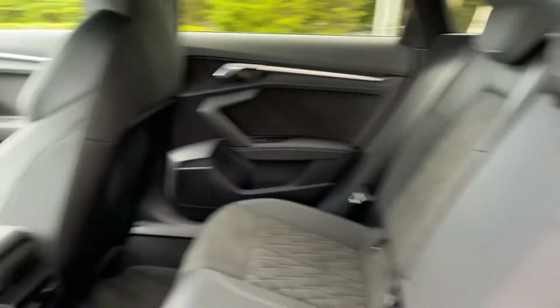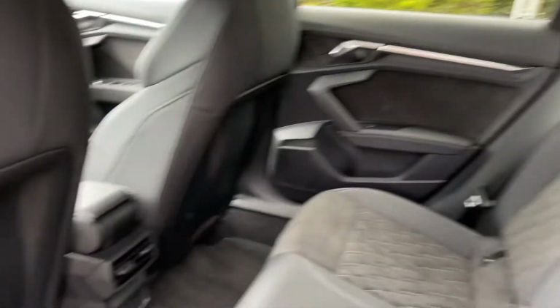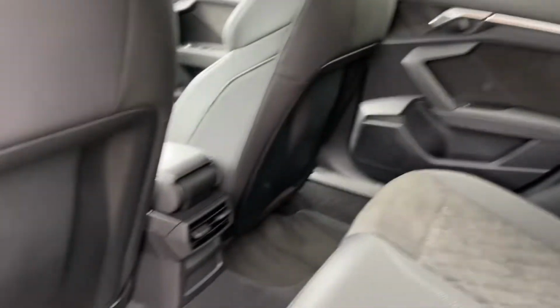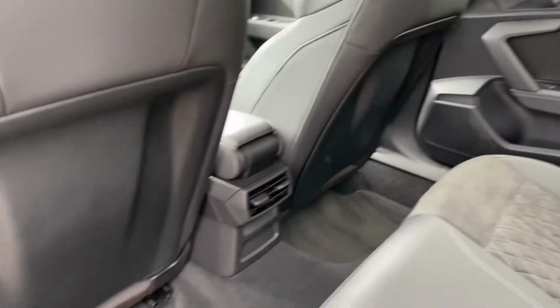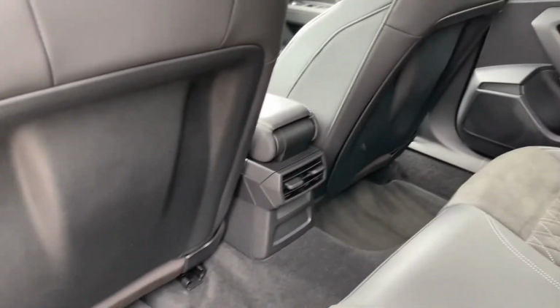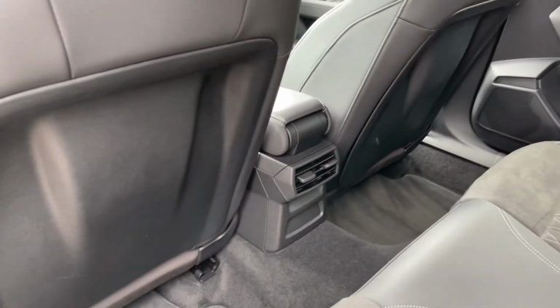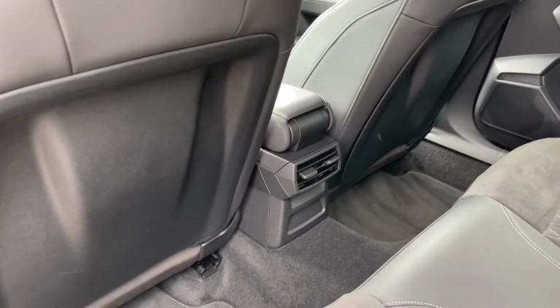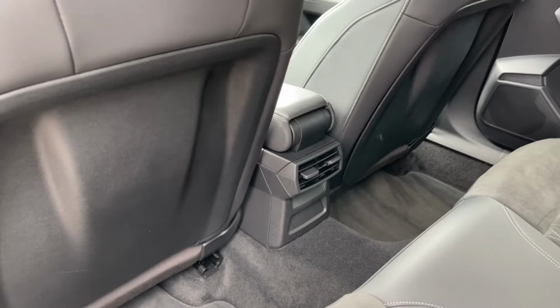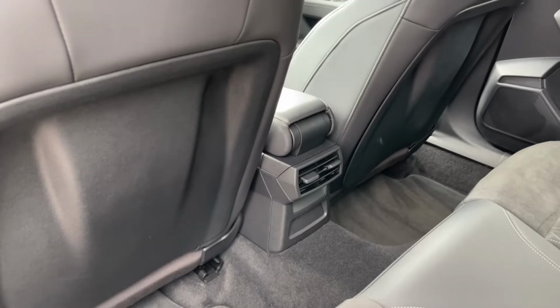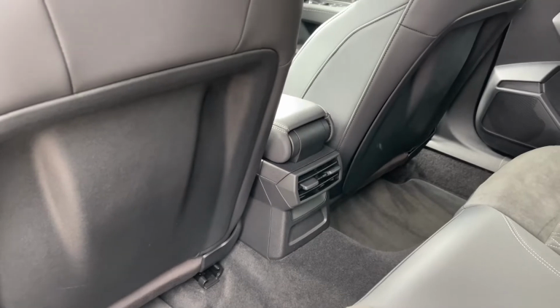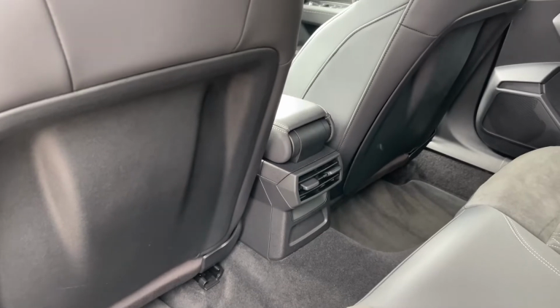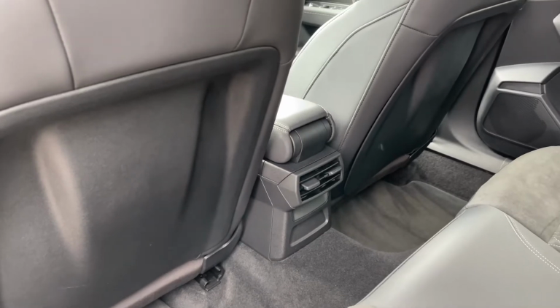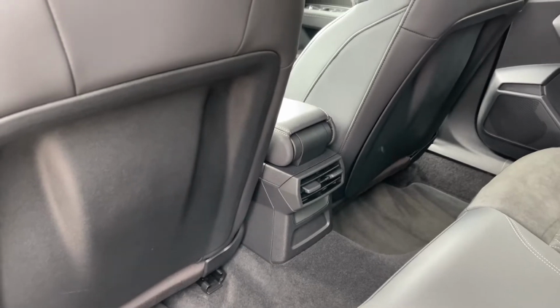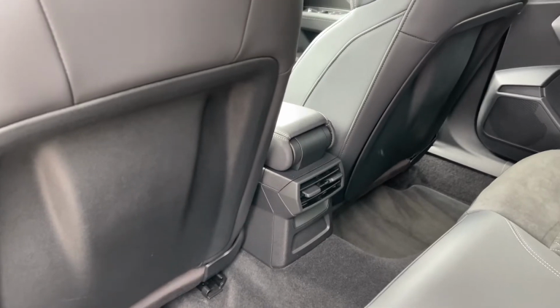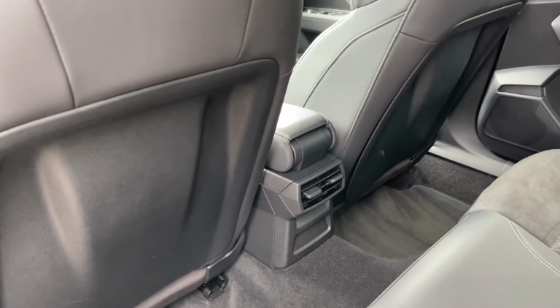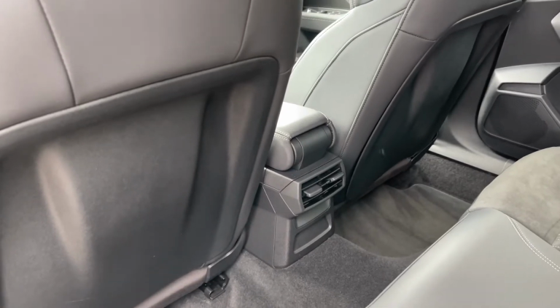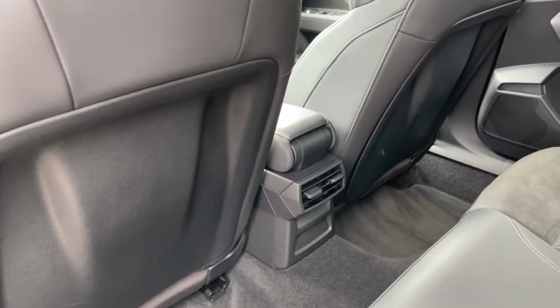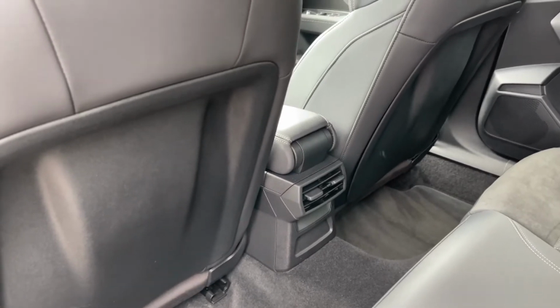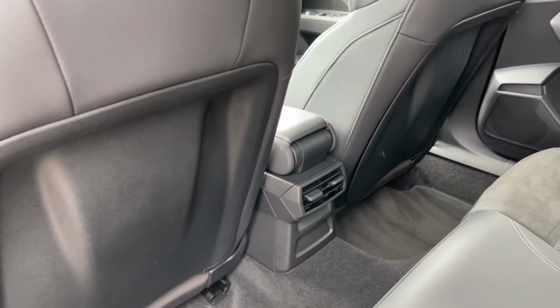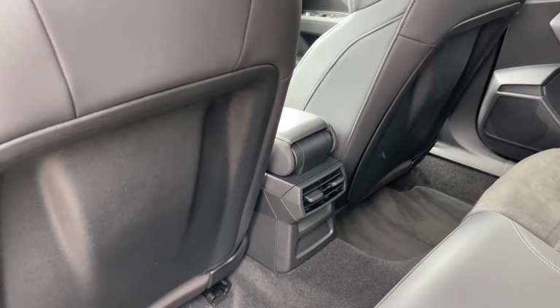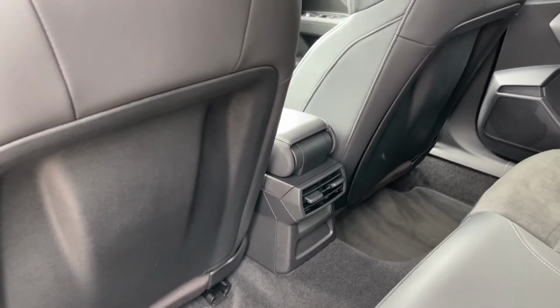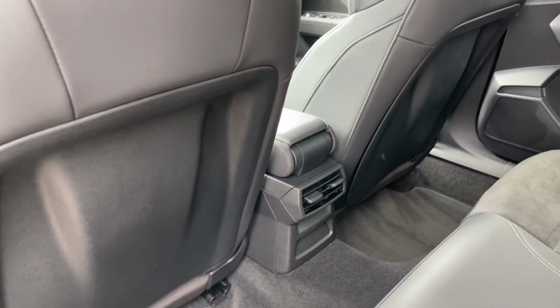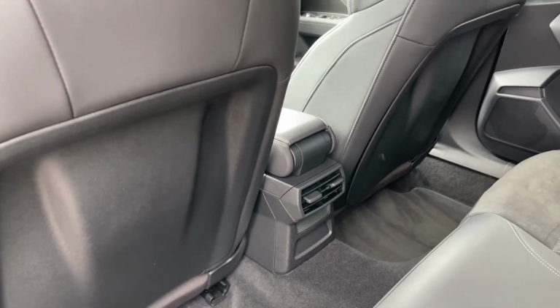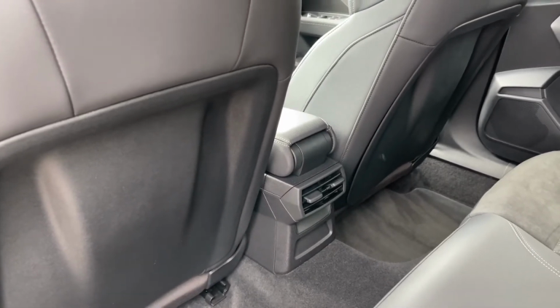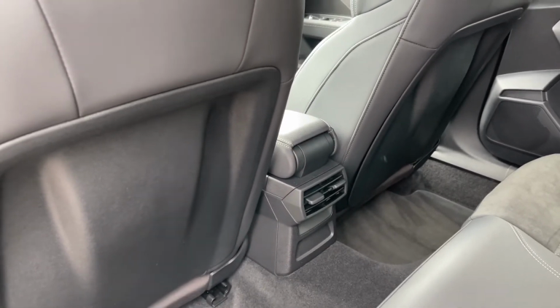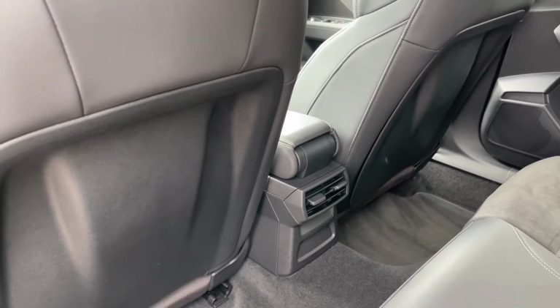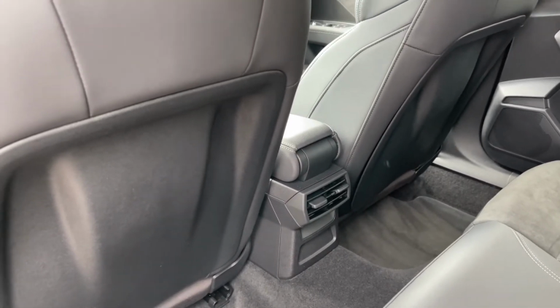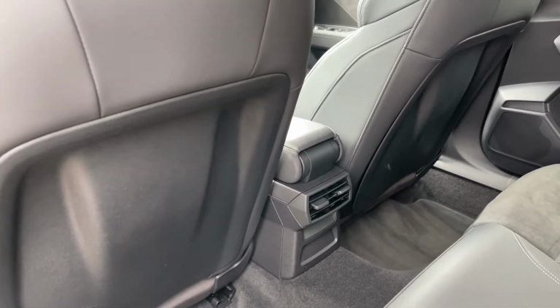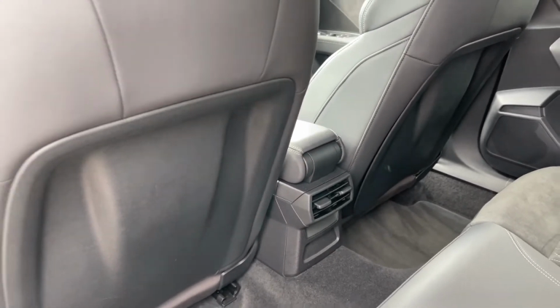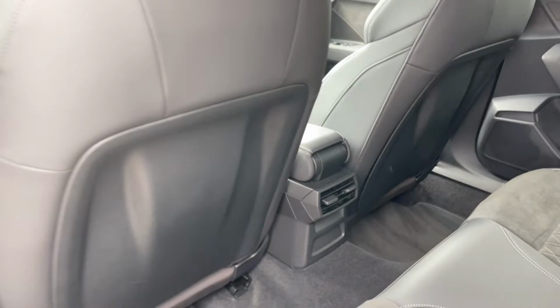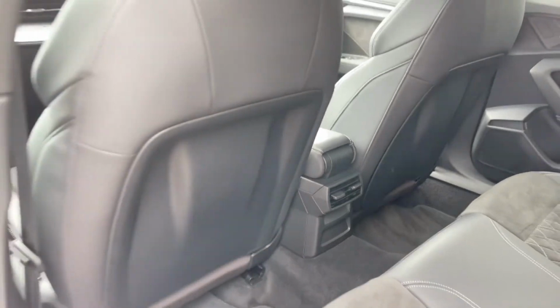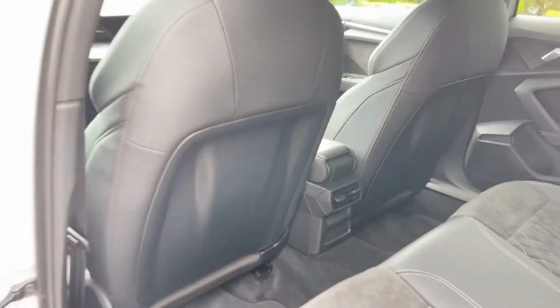Taking a look around, we can see ample legroom here in the back for adults and children alike, and to the centre we have two air vents for the climate control system.